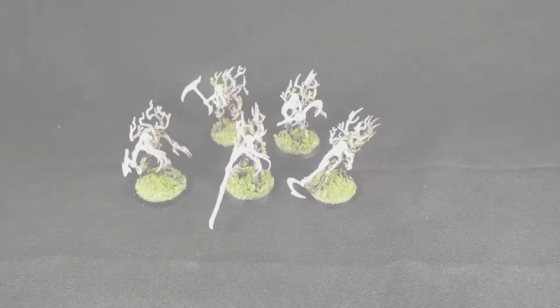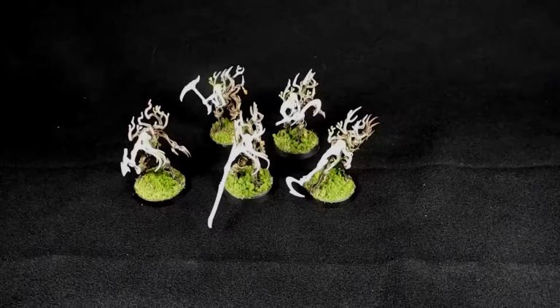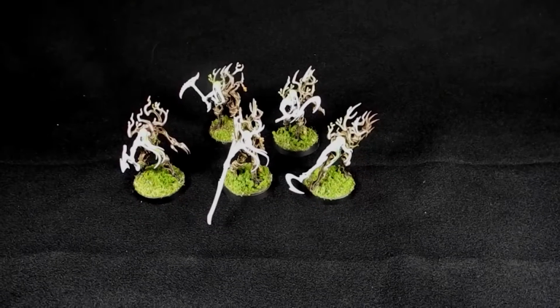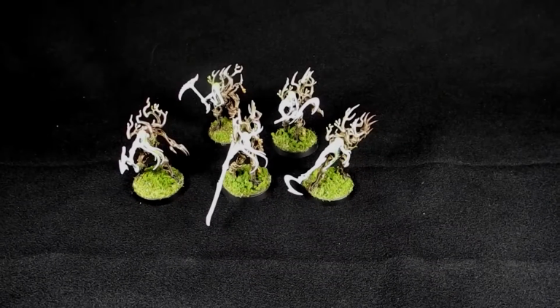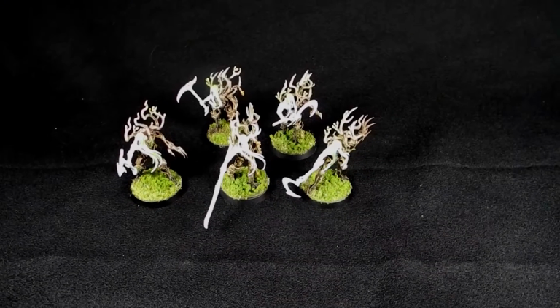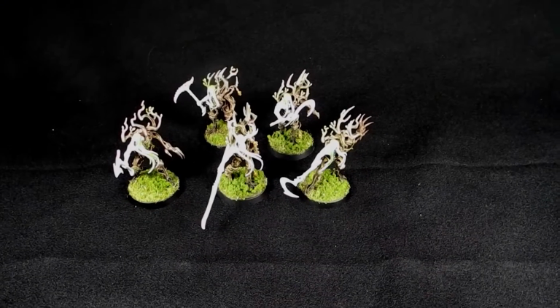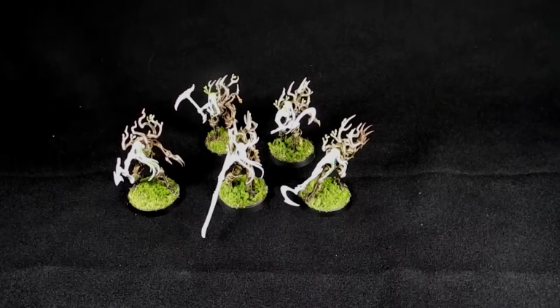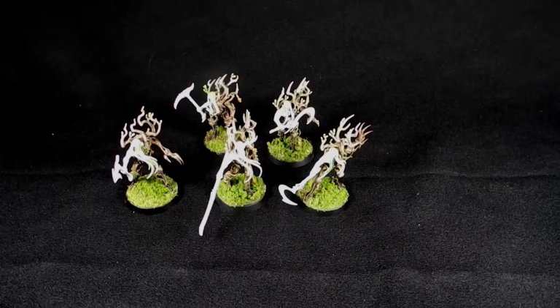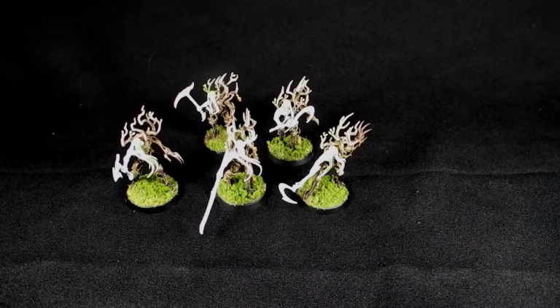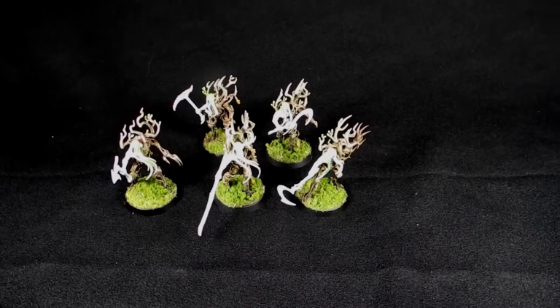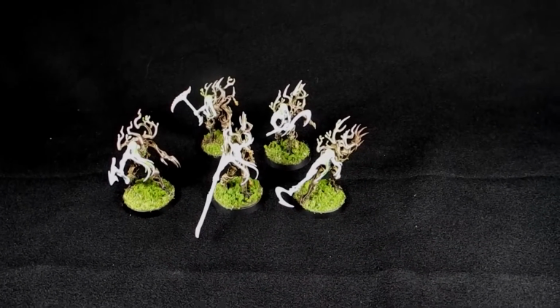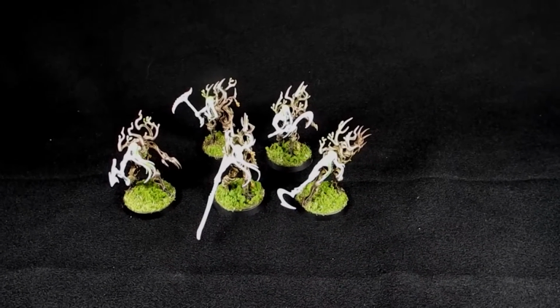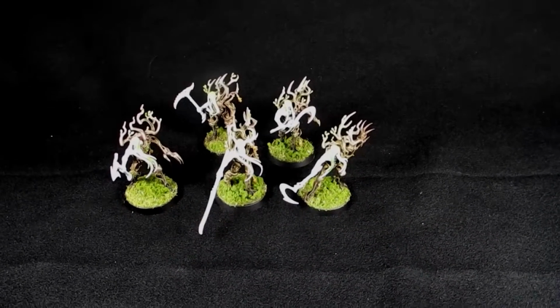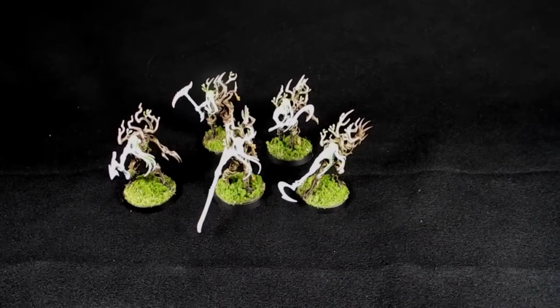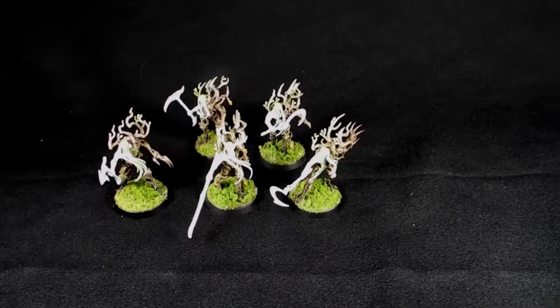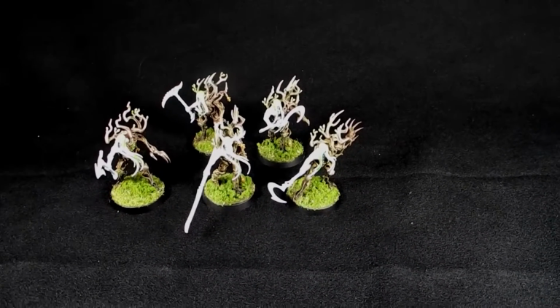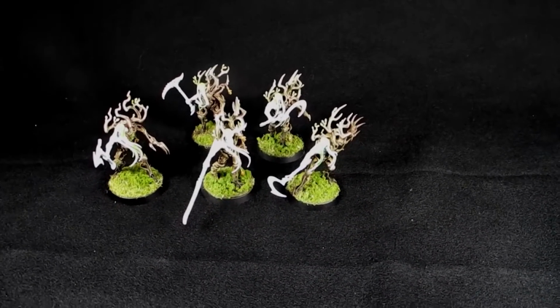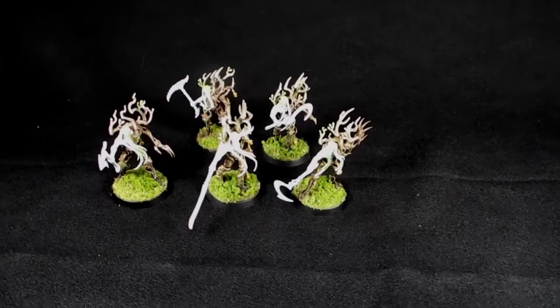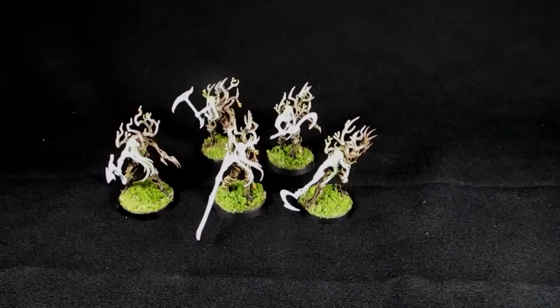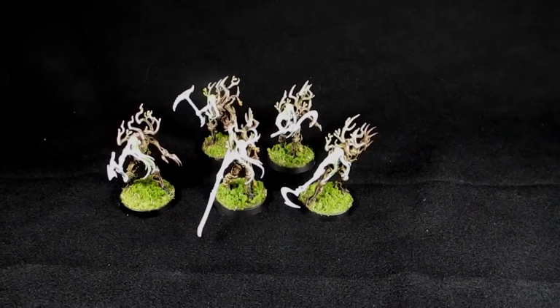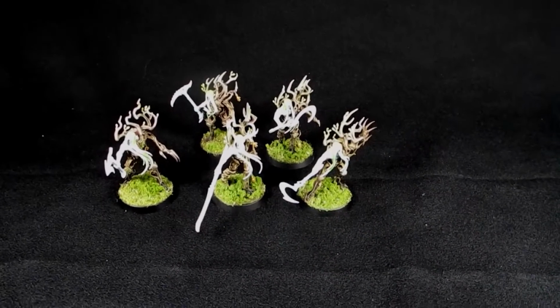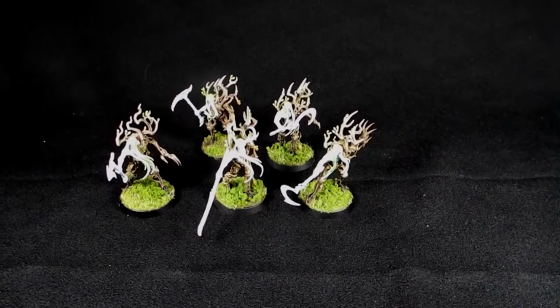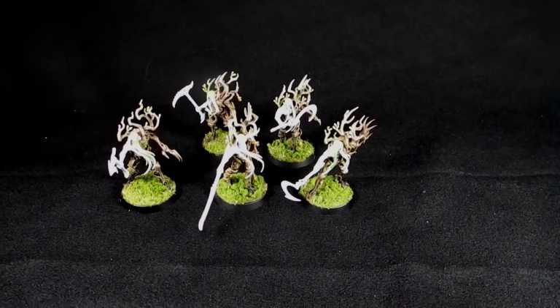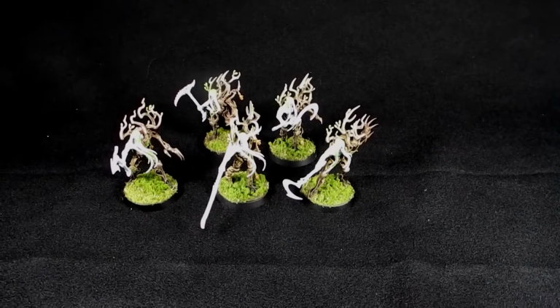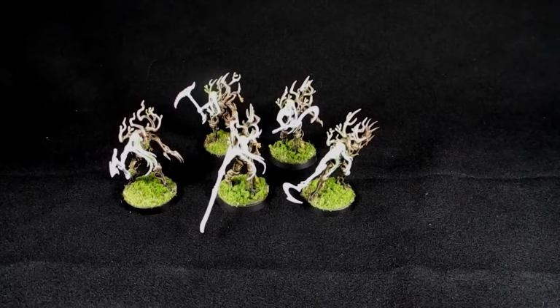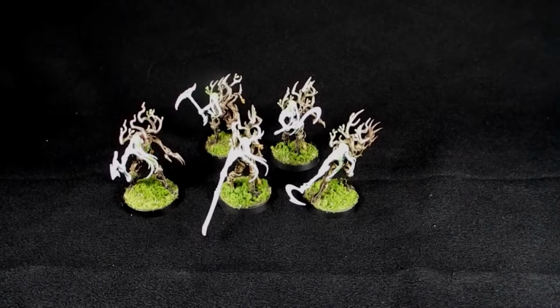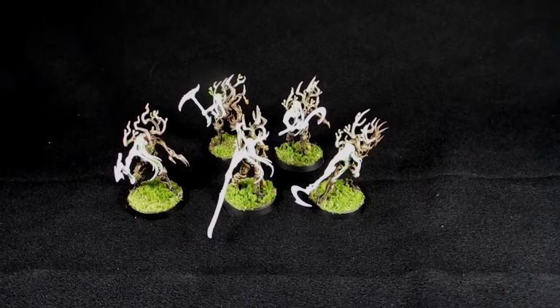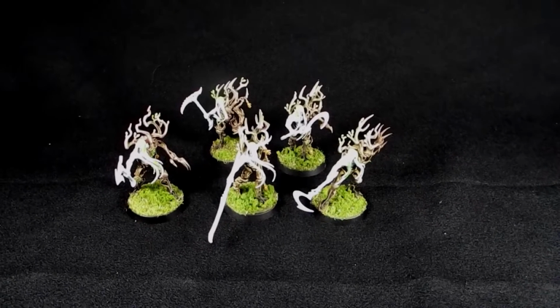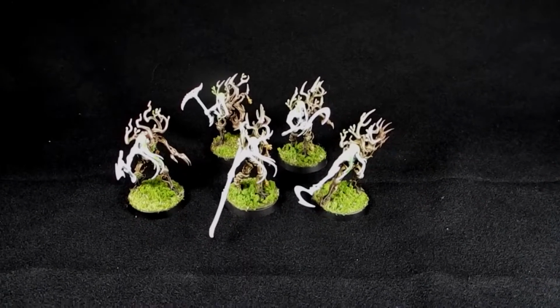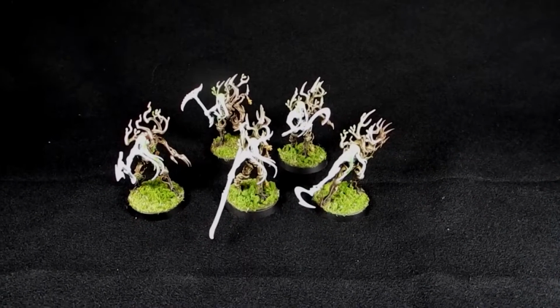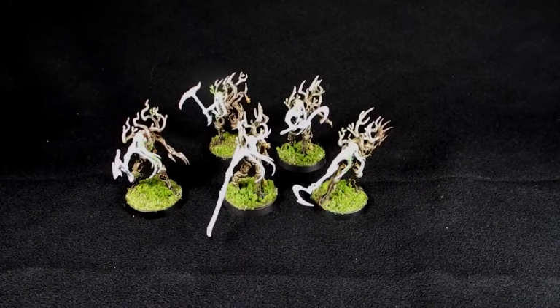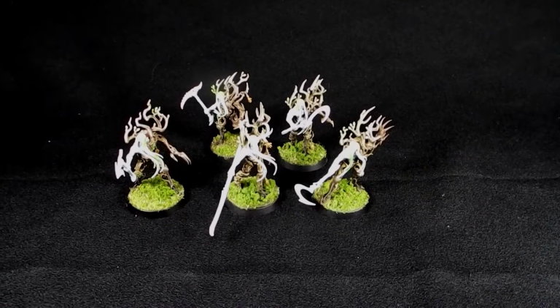Hey guys, Caleb with White Metal Games here. This video update is for the Tree Revenants from the Sylvaneth range for Games Workshop.